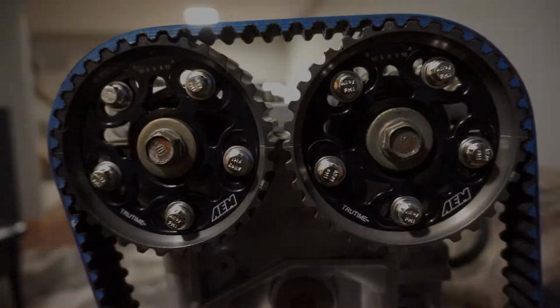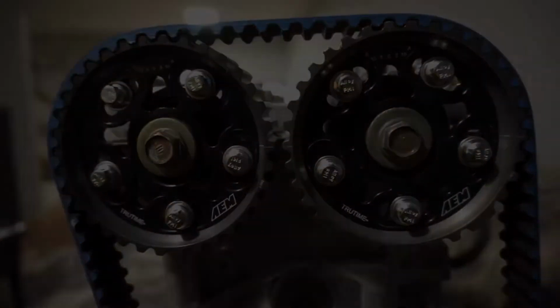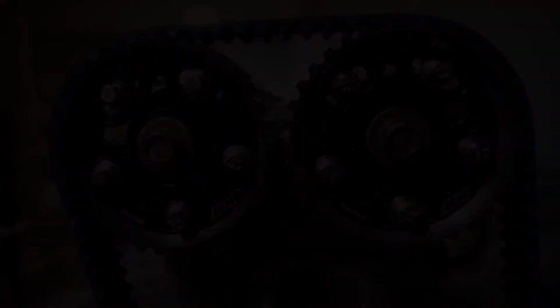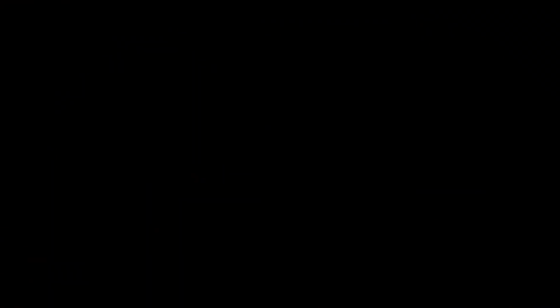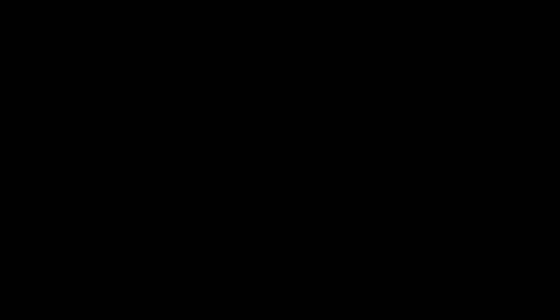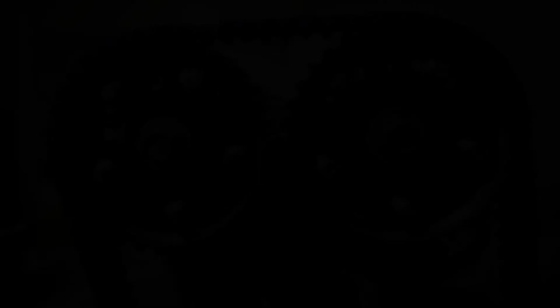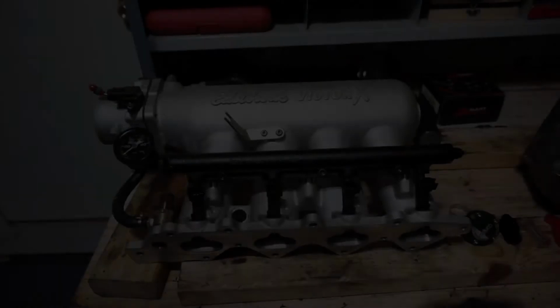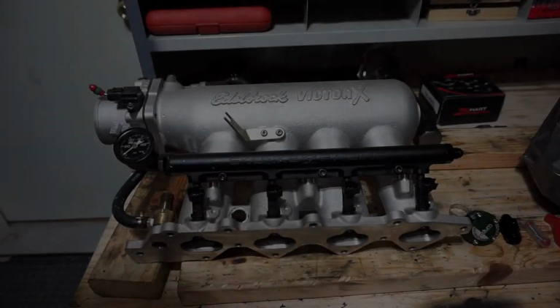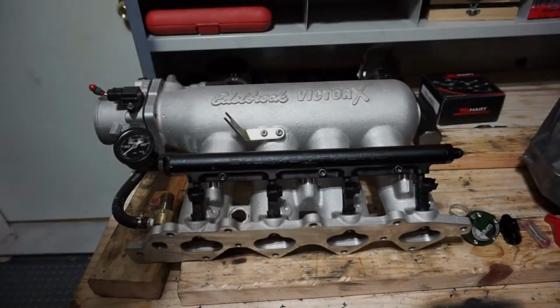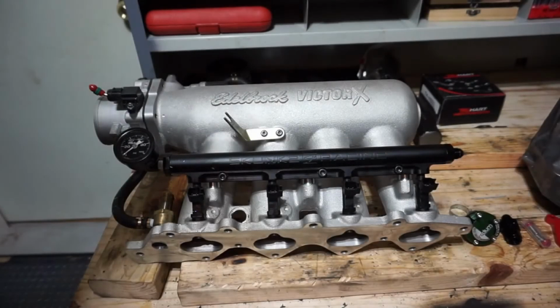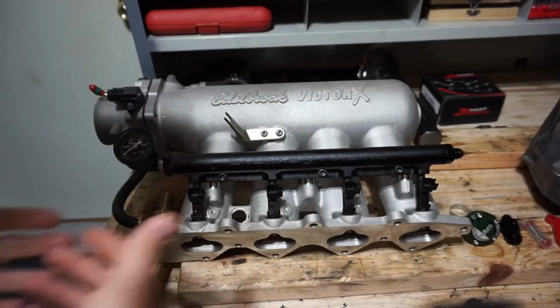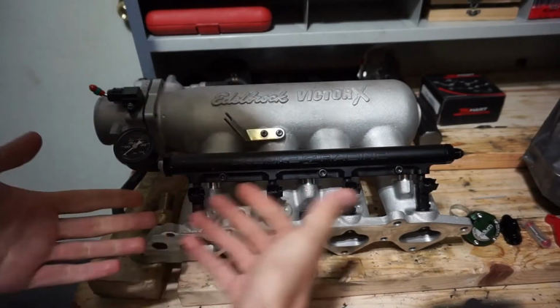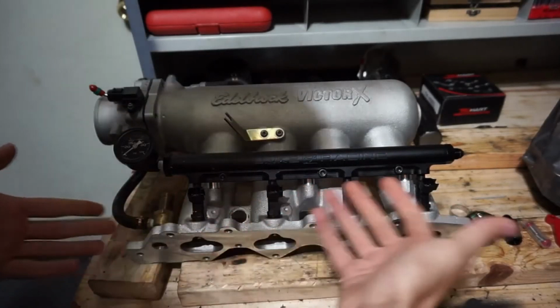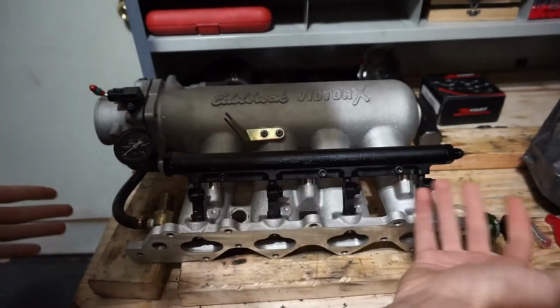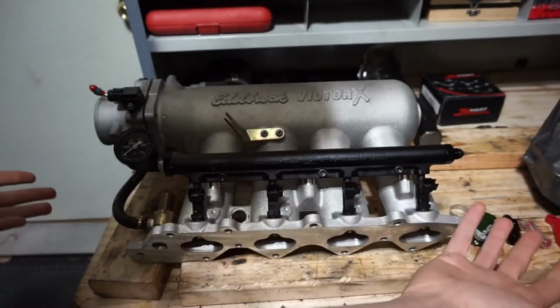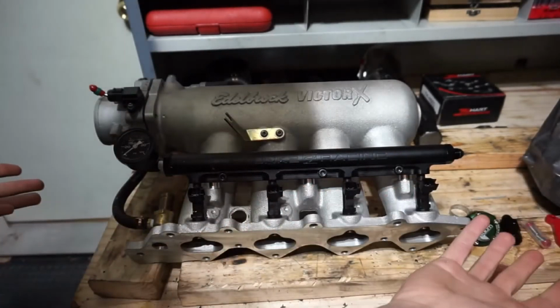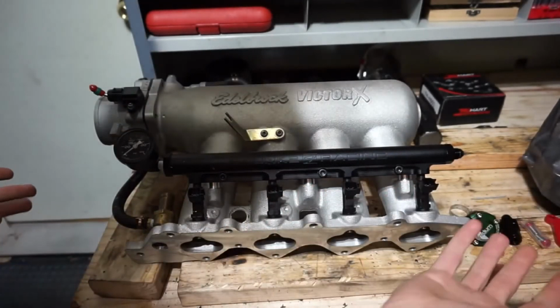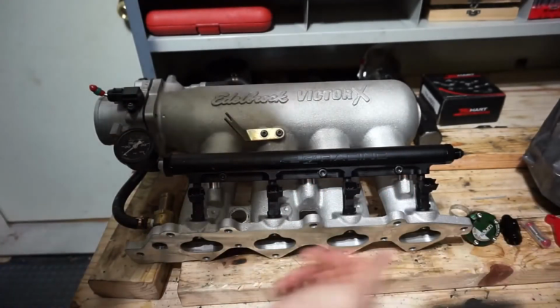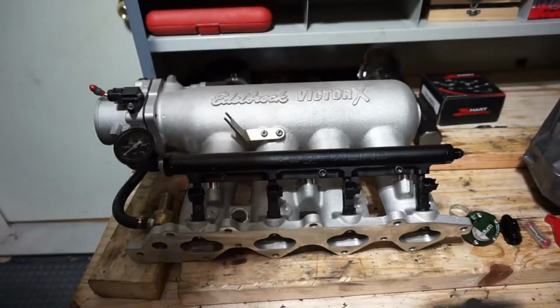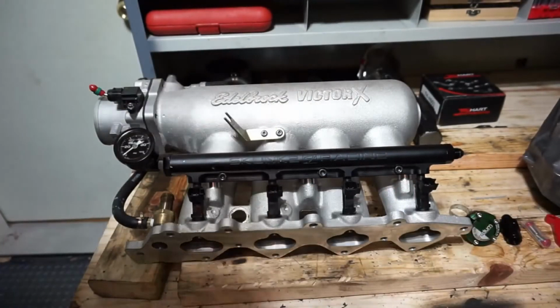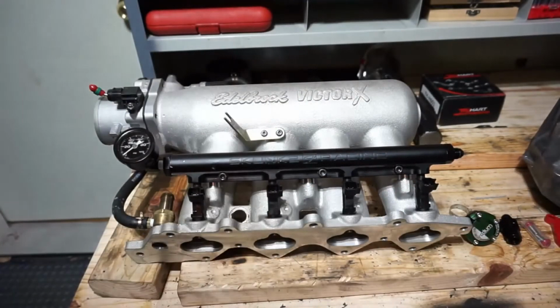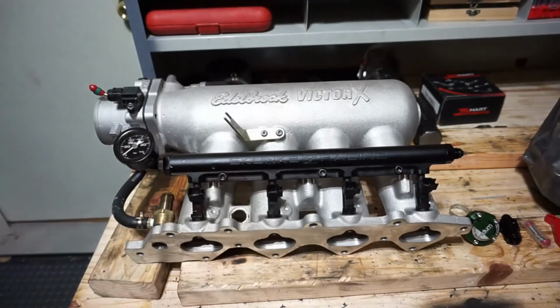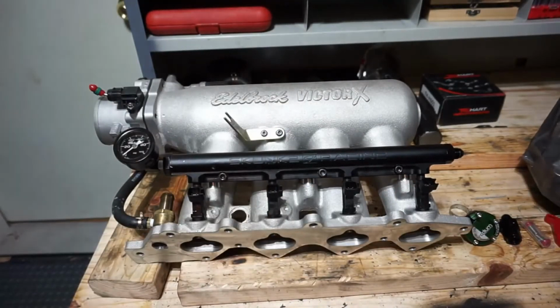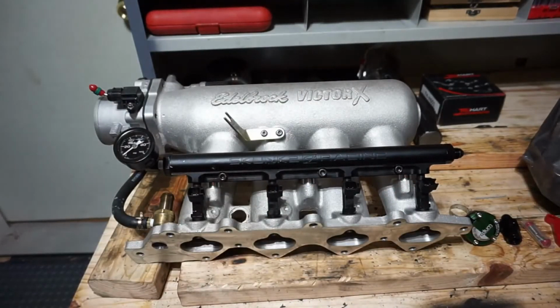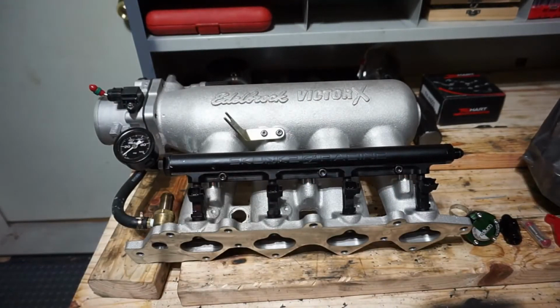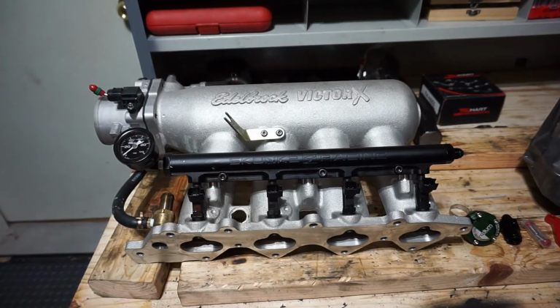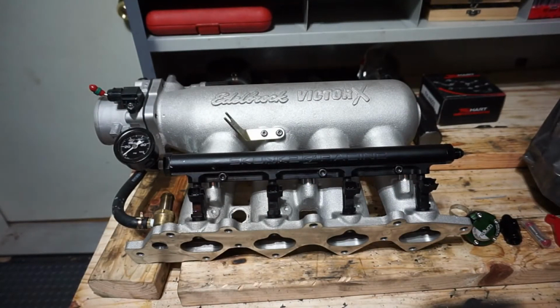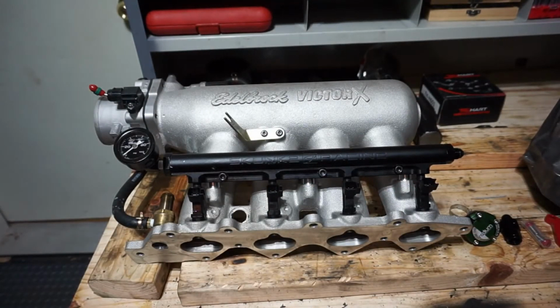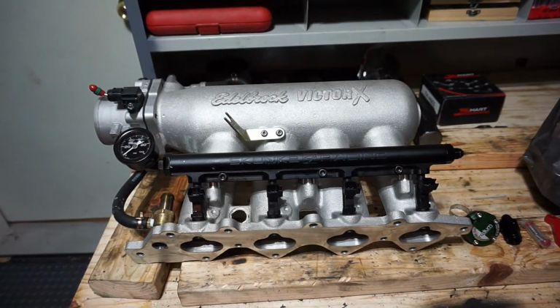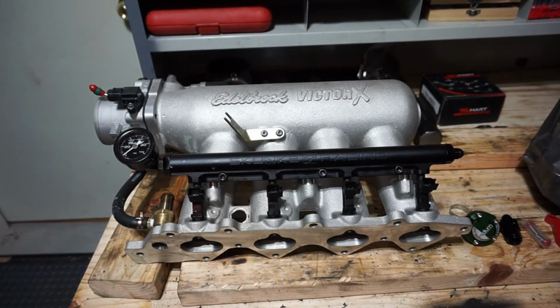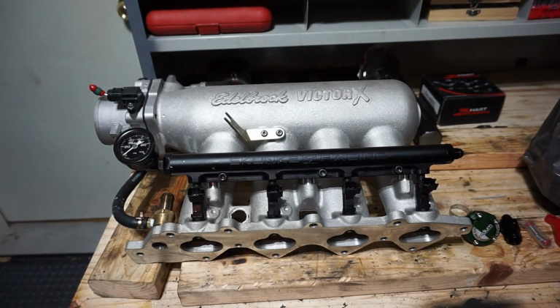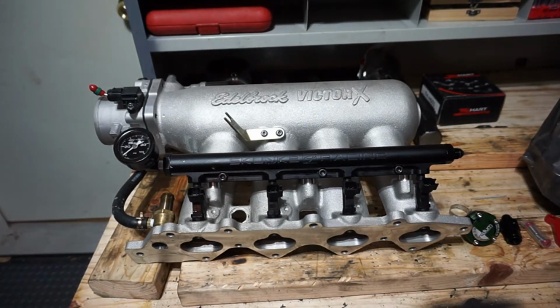Now that everything lines up, we can head out to the garage because I've got some modifications to do to my intake manifold, starting on my fuel rail.